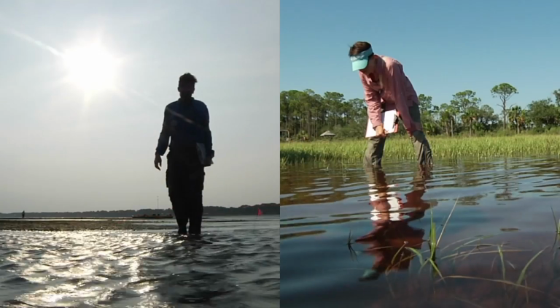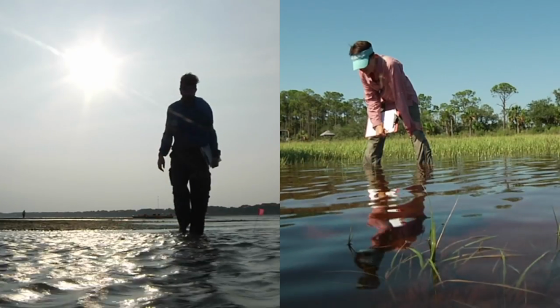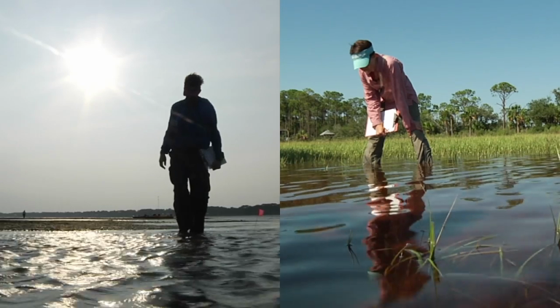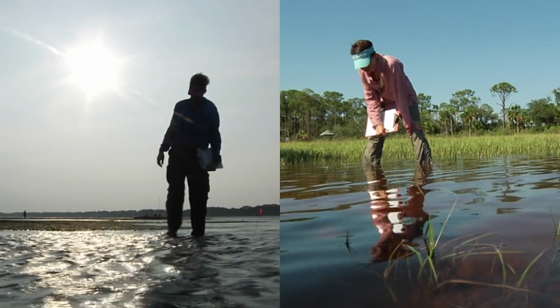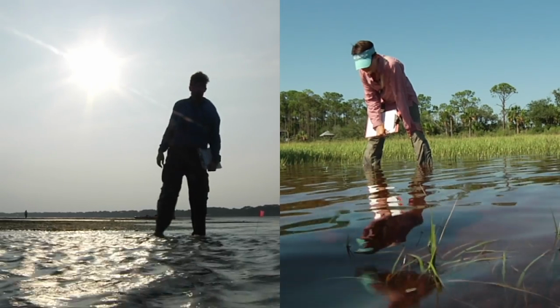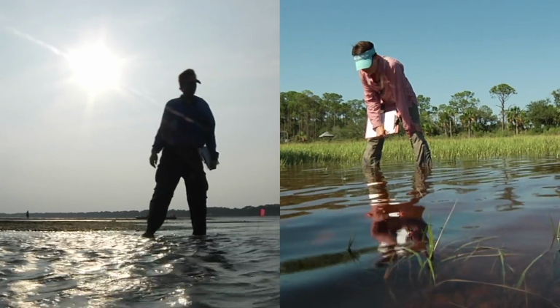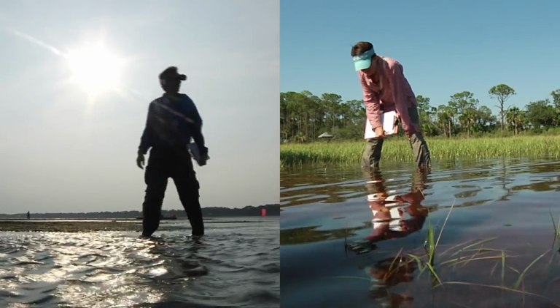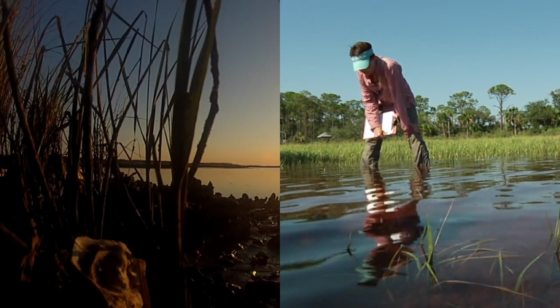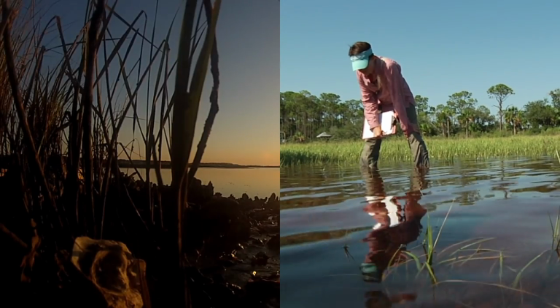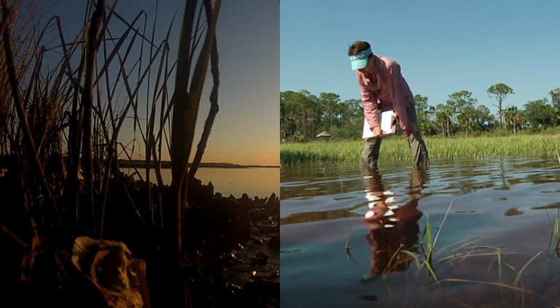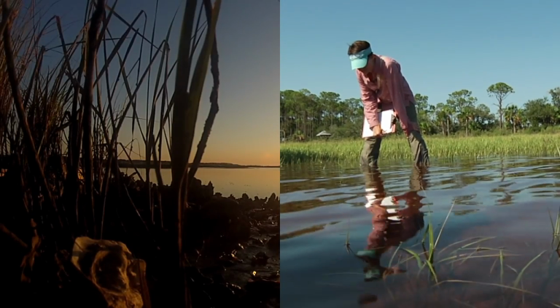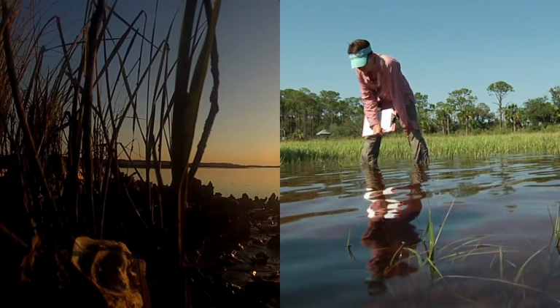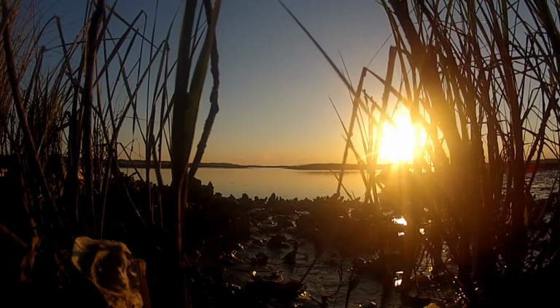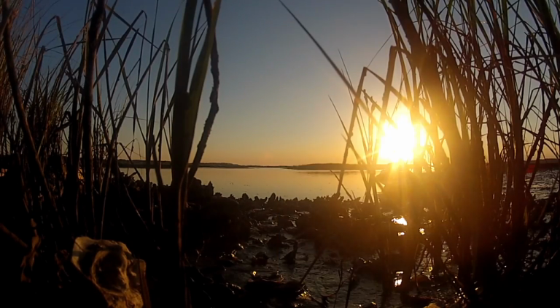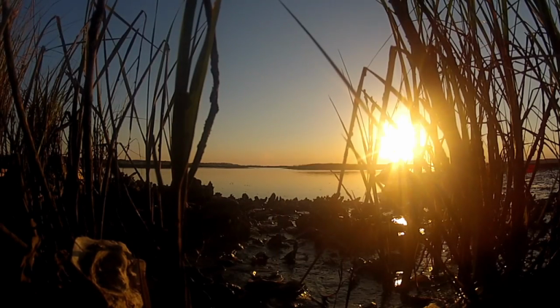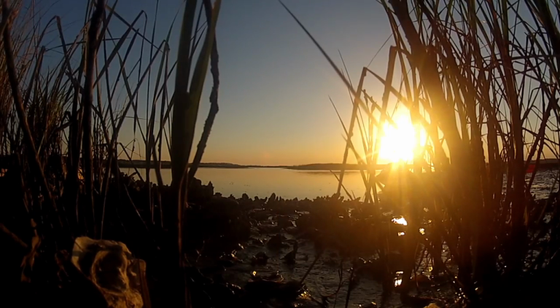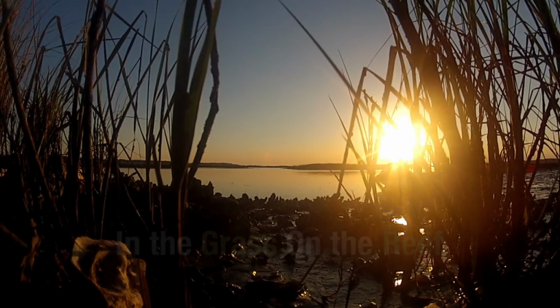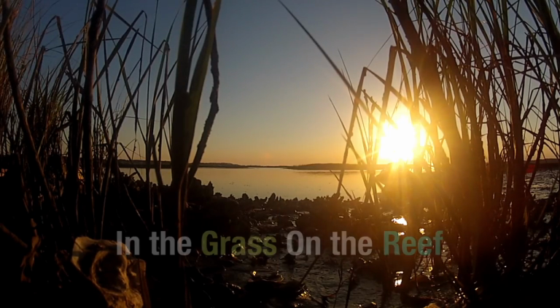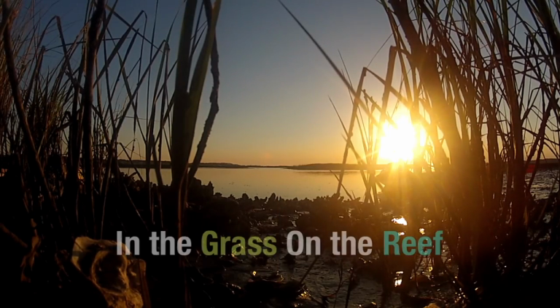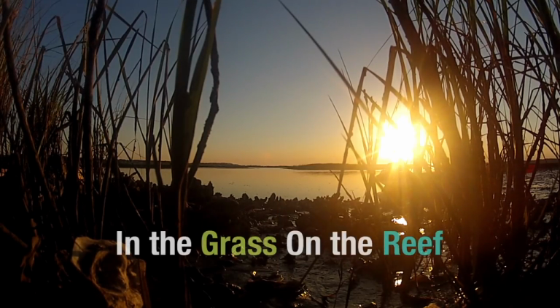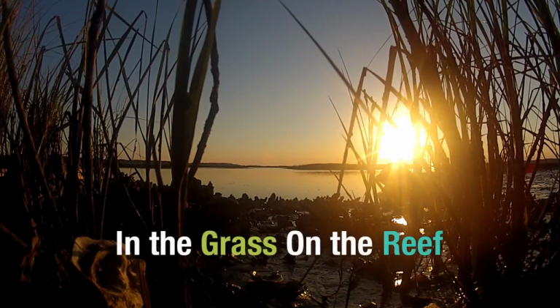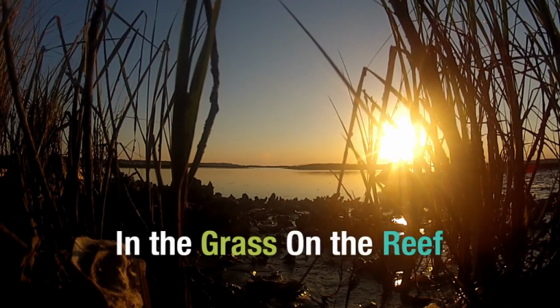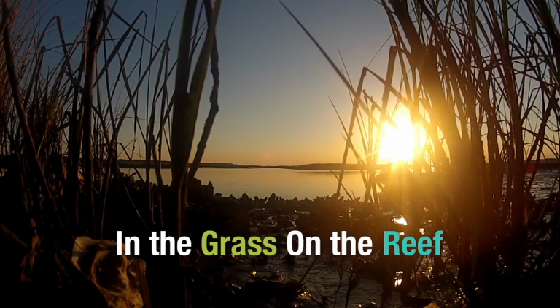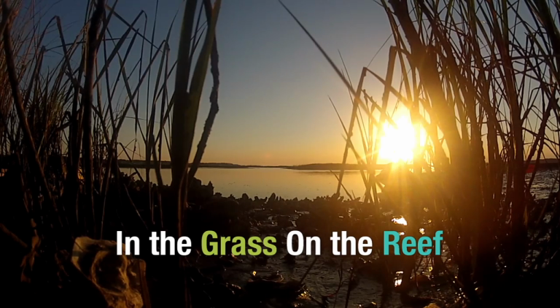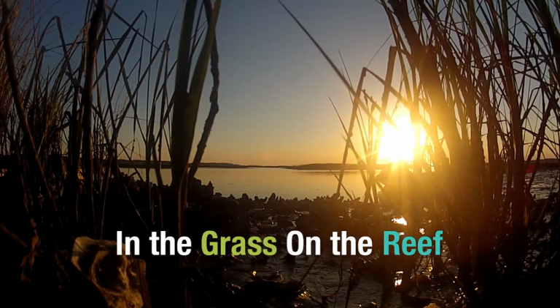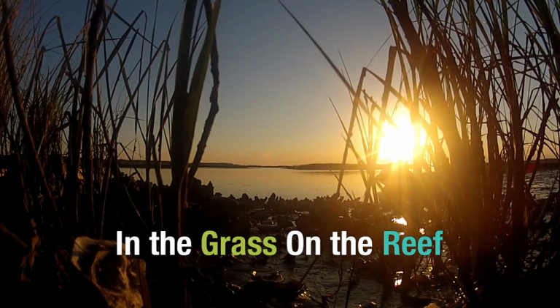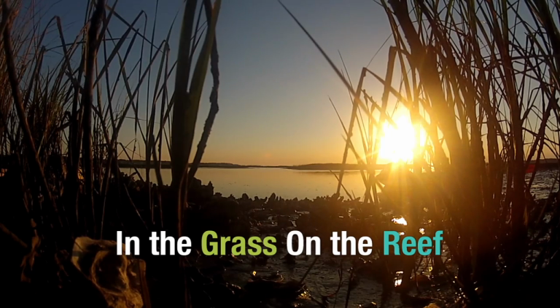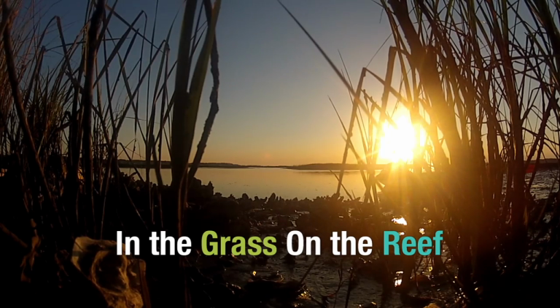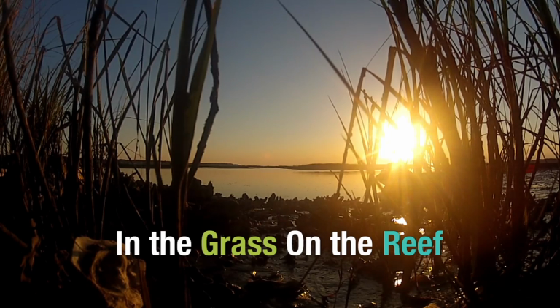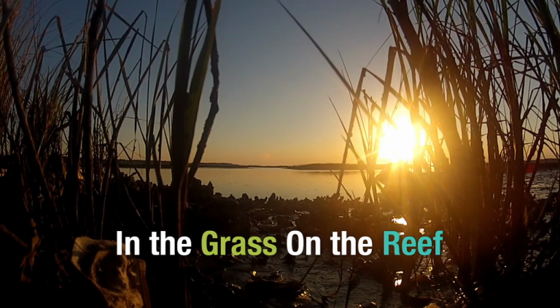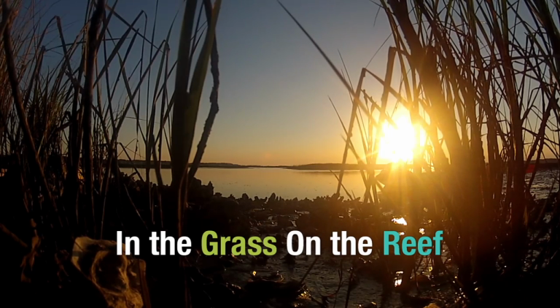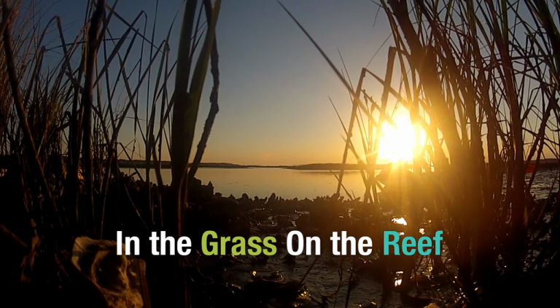Dr. David Kimbrough and Dr. Randall Hughes work to unlock the secrets of the intertidal zone where the land meets the sea.